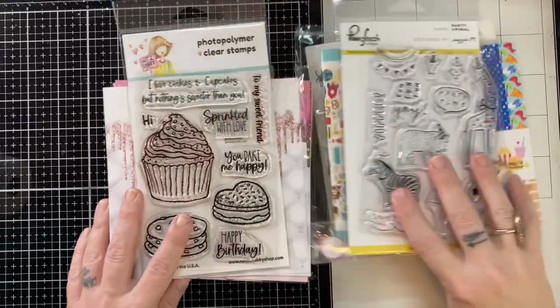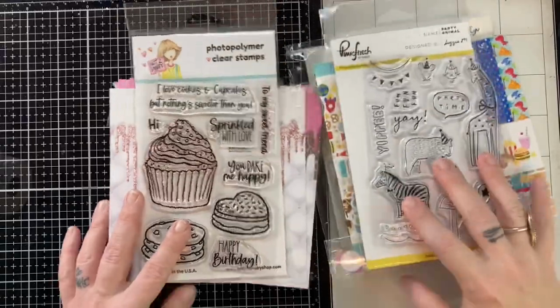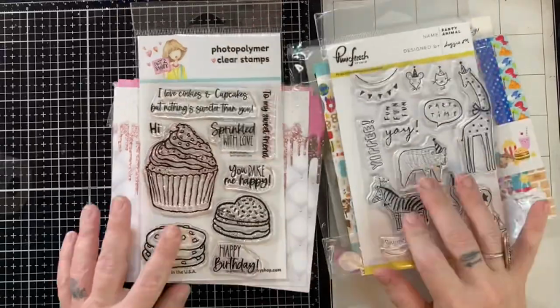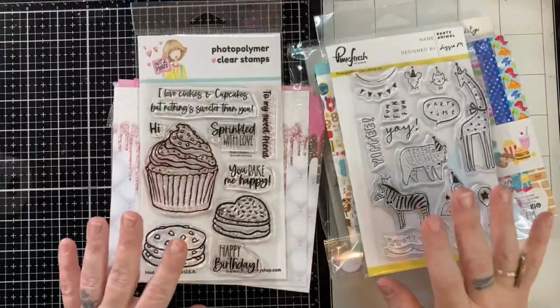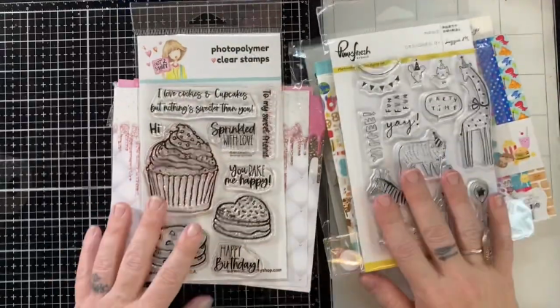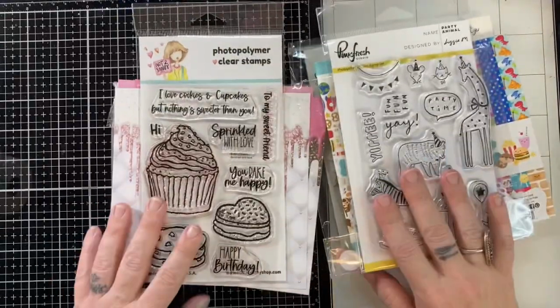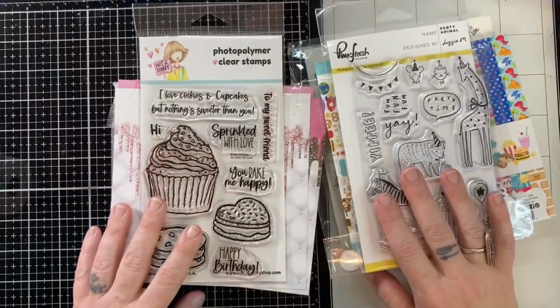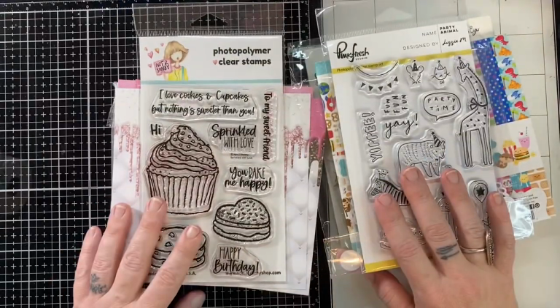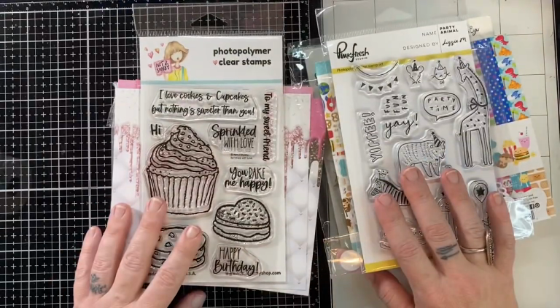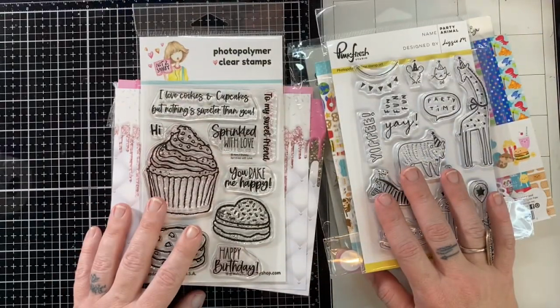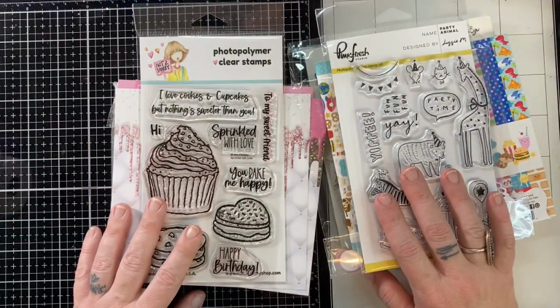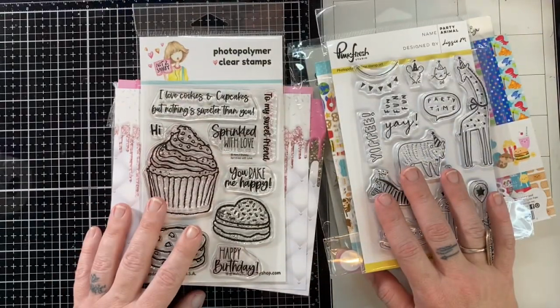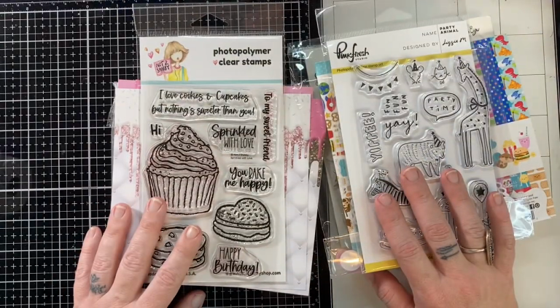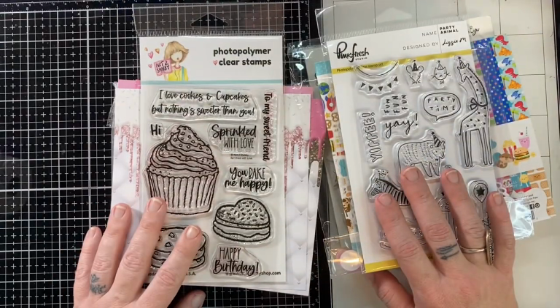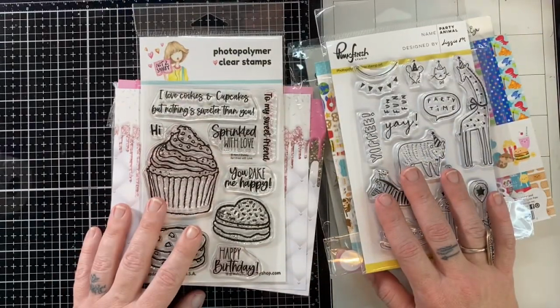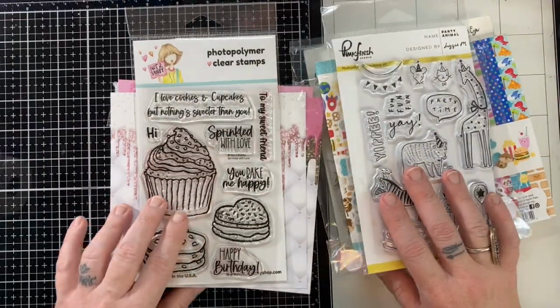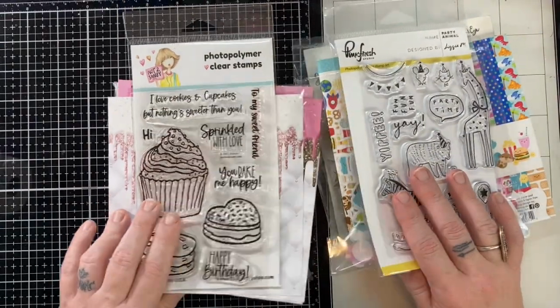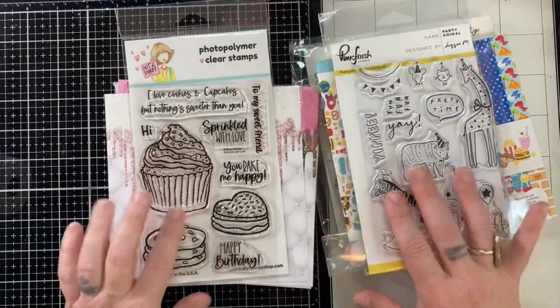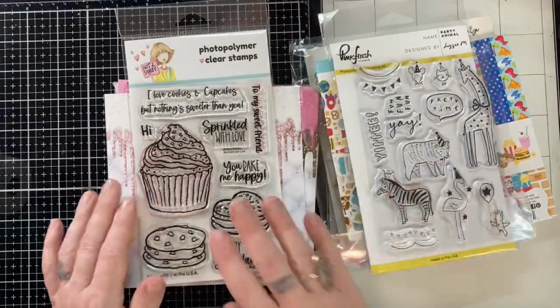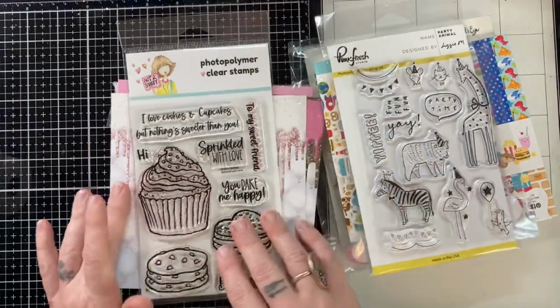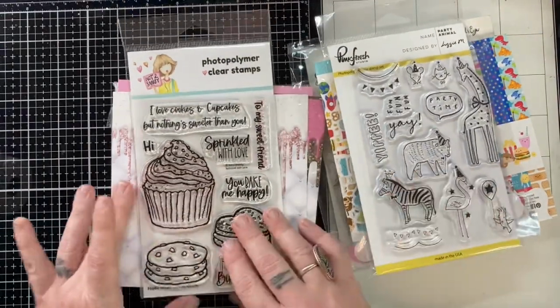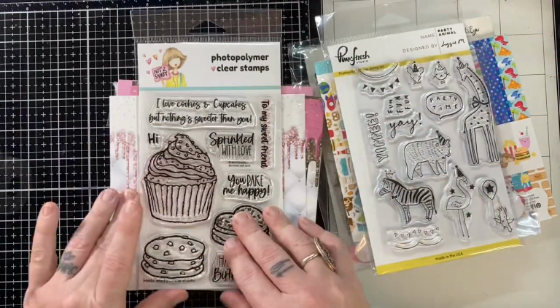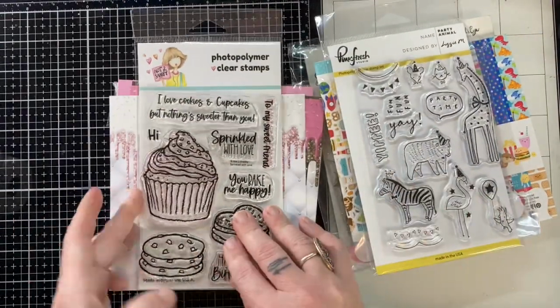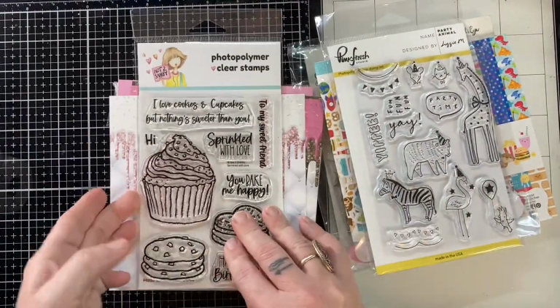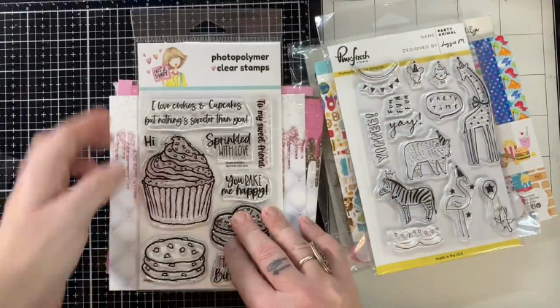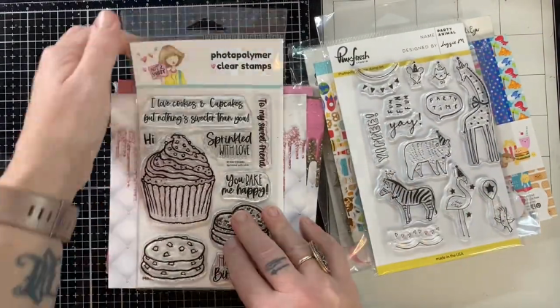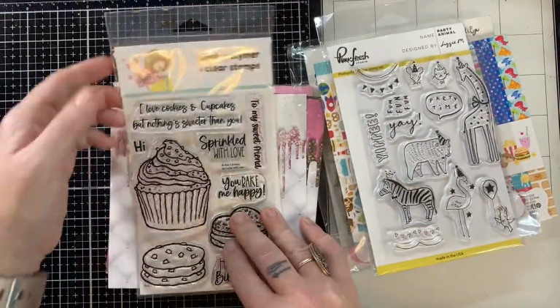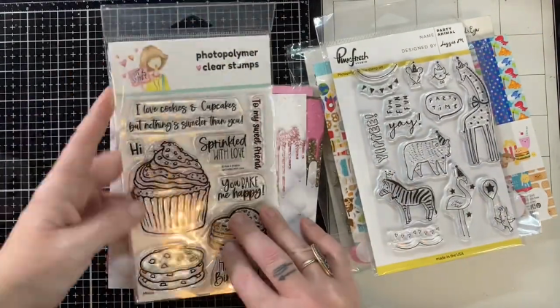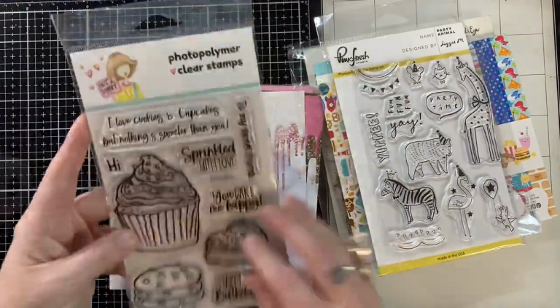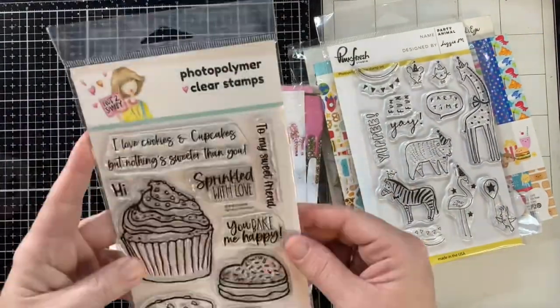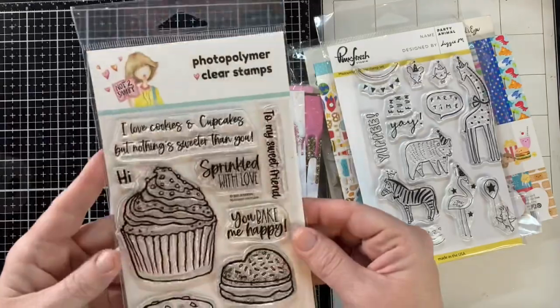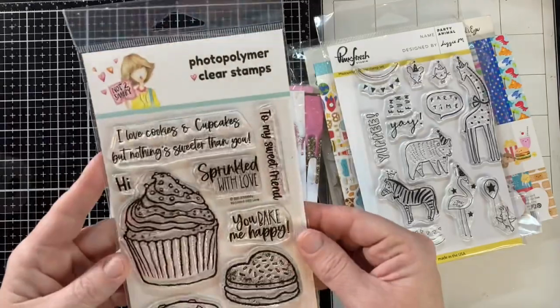Hey, it's Biddy Penny. Welcome back to my channel. I hope you guys are doing great today.